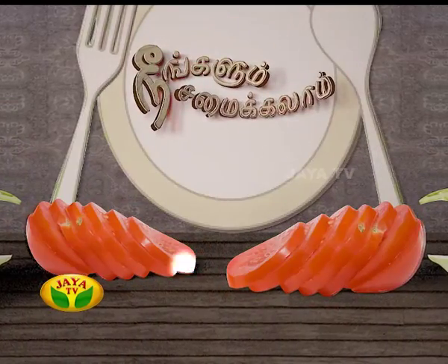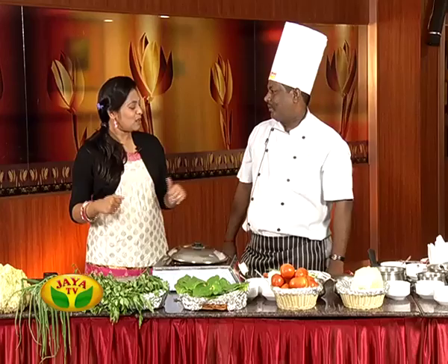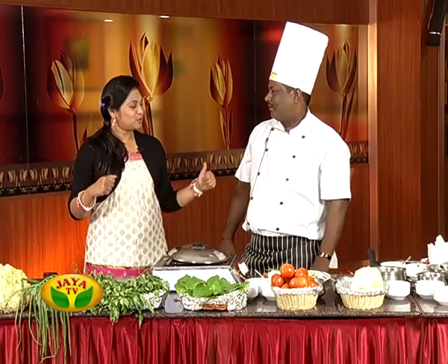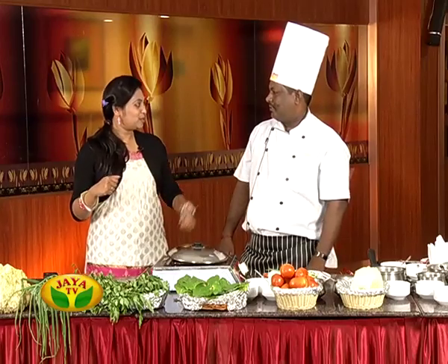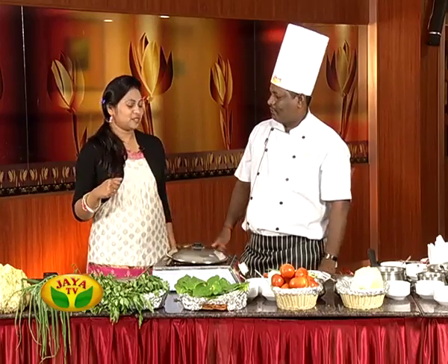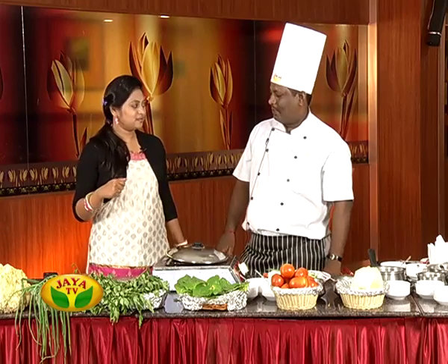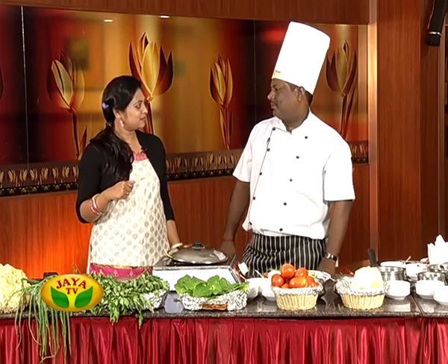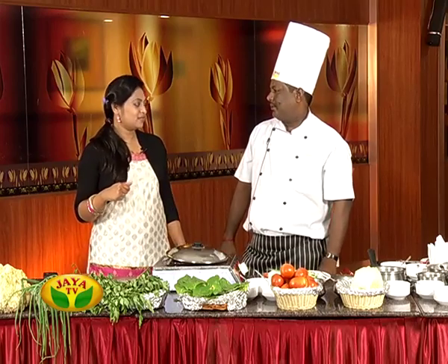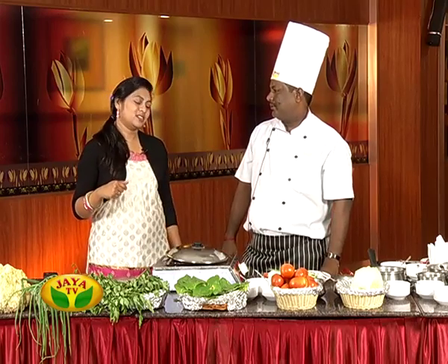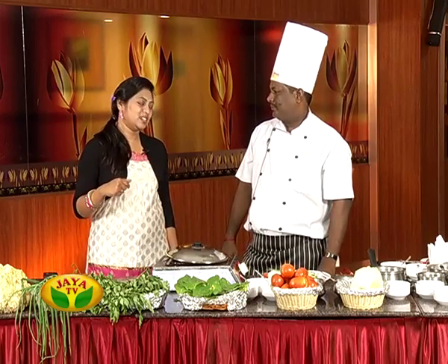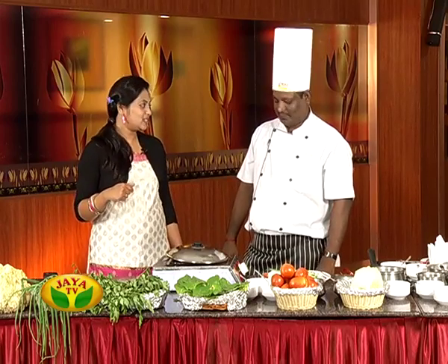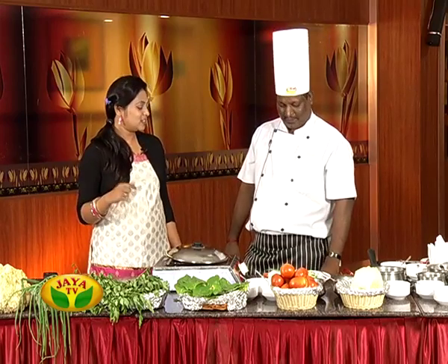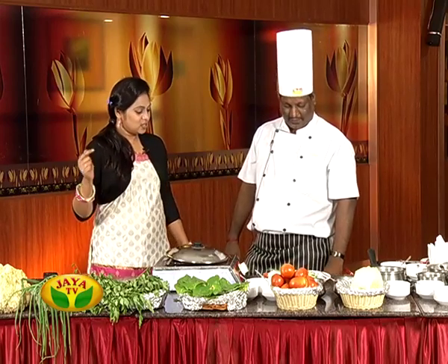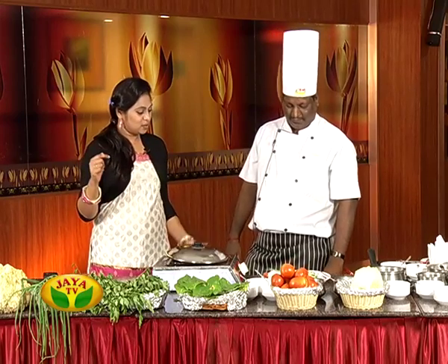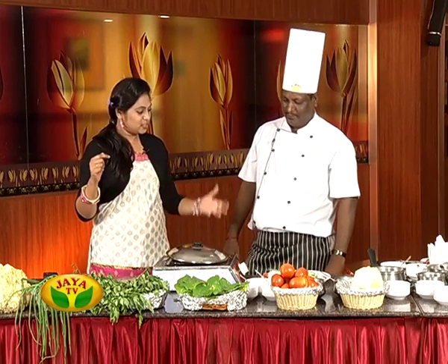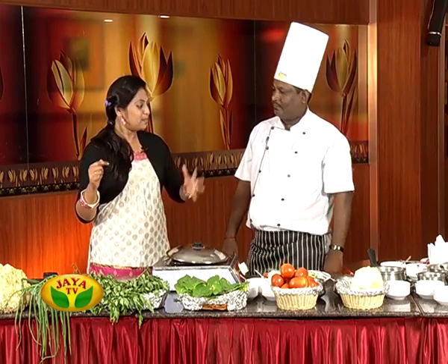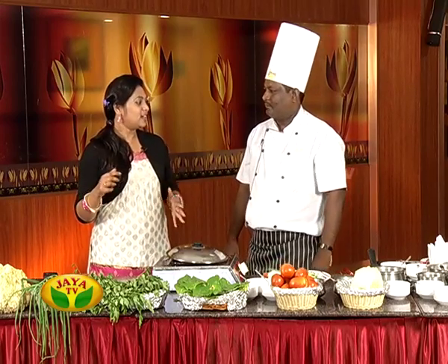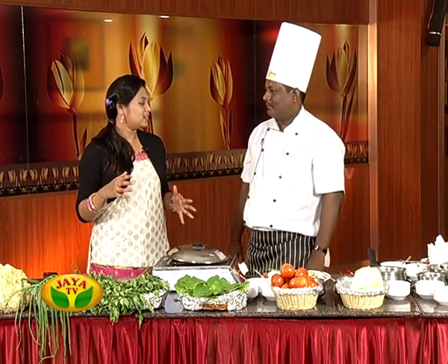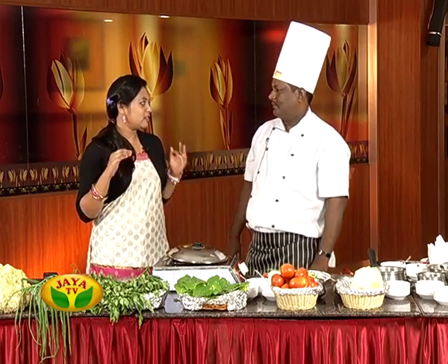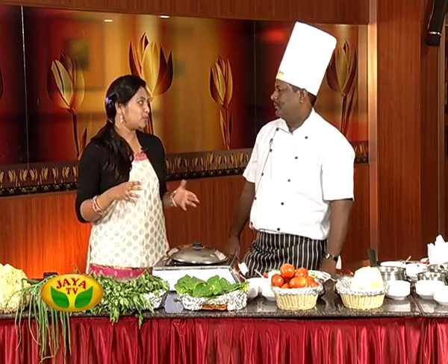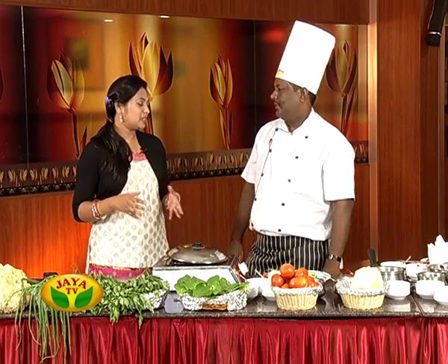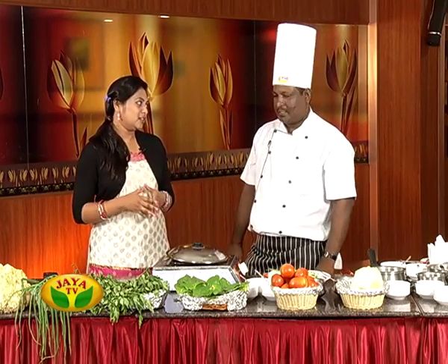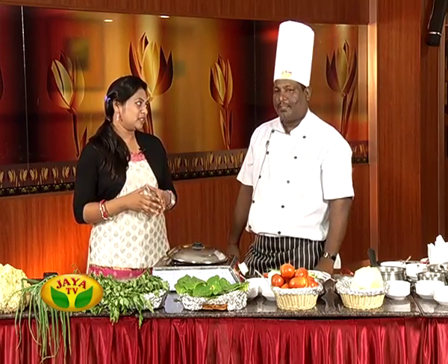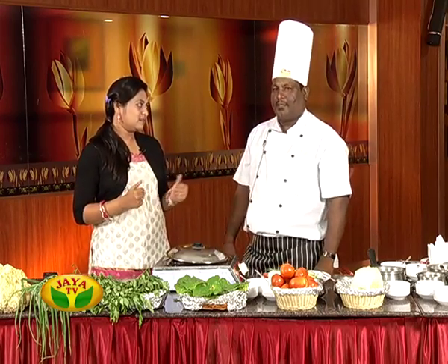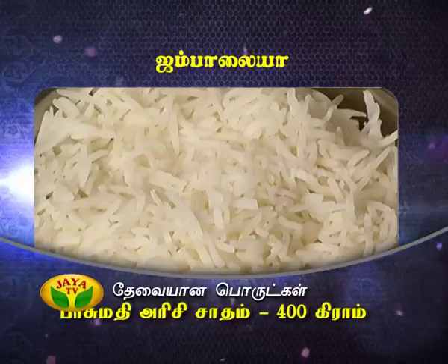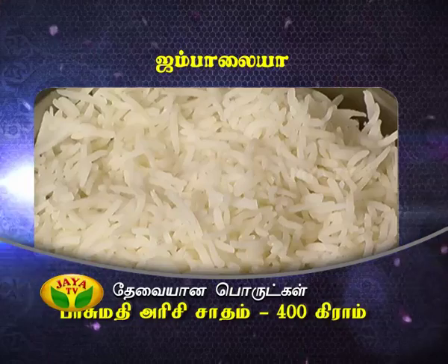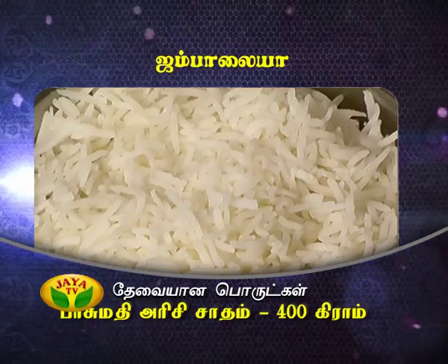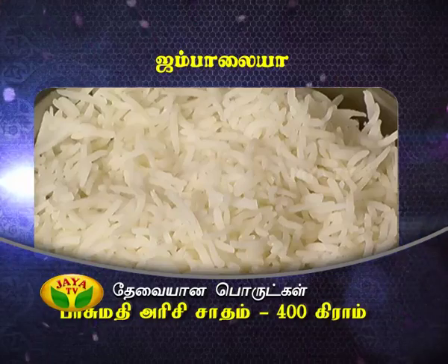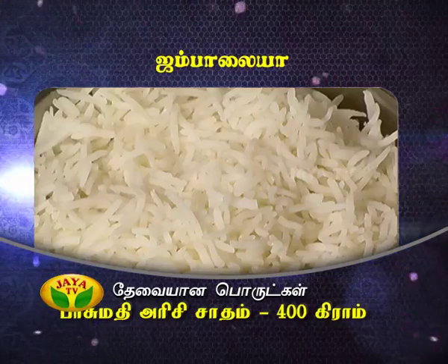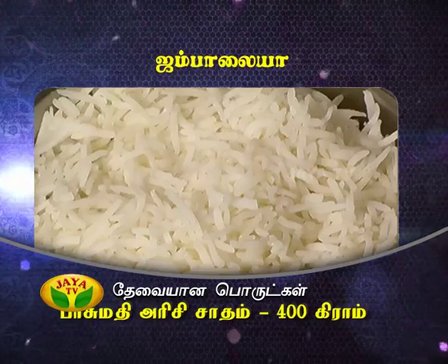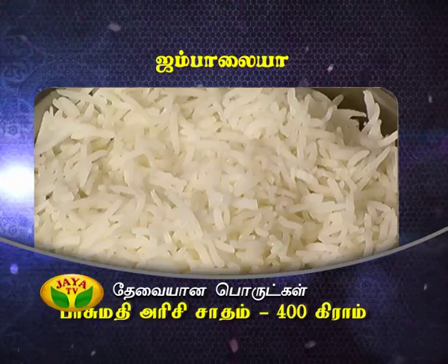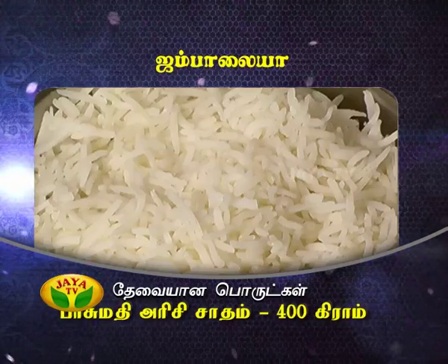Oh, it's super good! Seafood and meat. Fantastic! So, we don't have any ingredients for you. Cooked 400 grams of basmati rice.